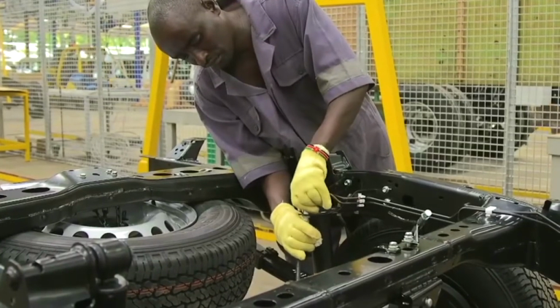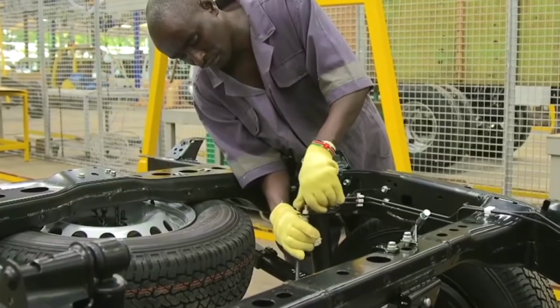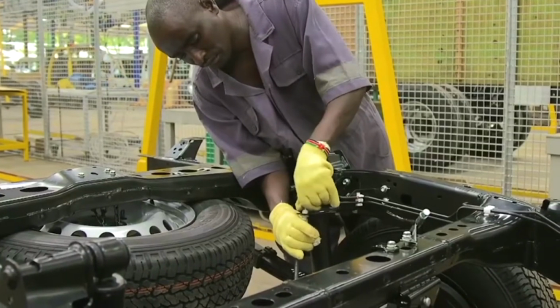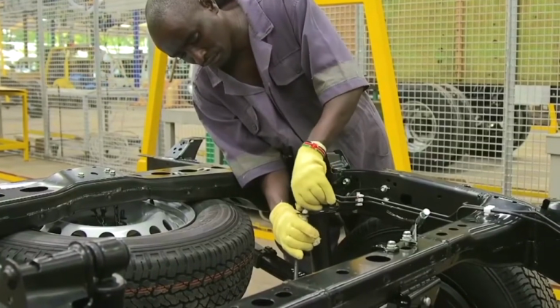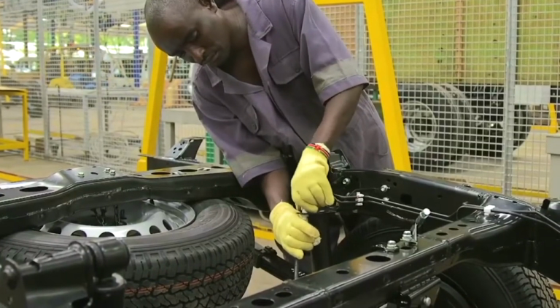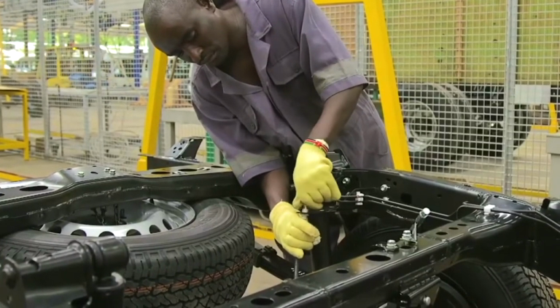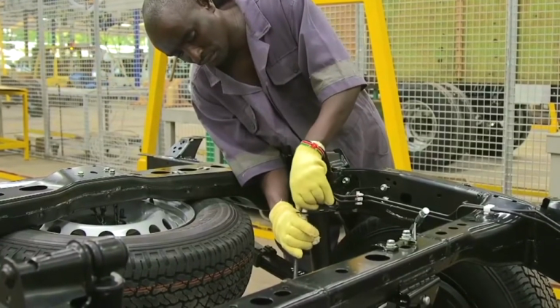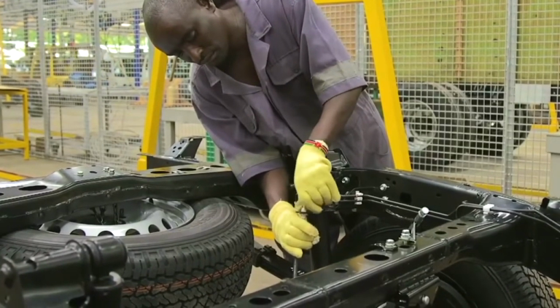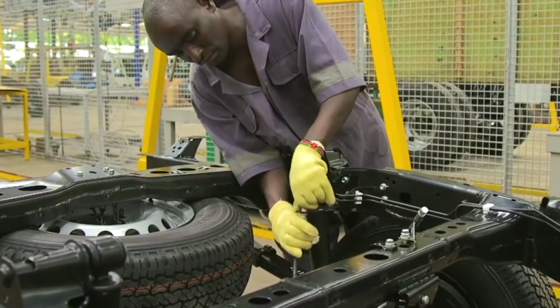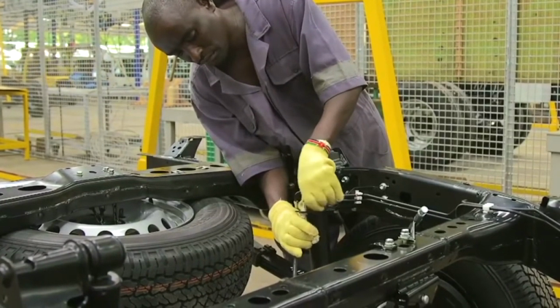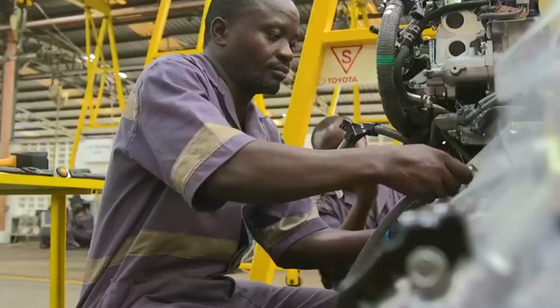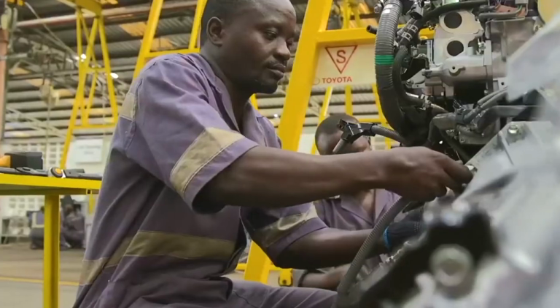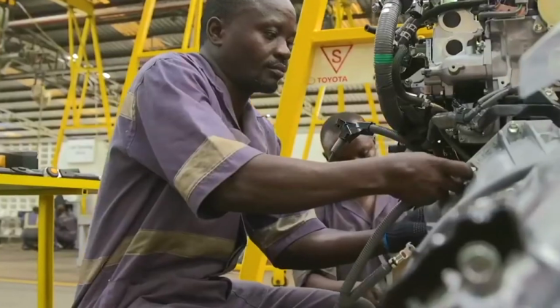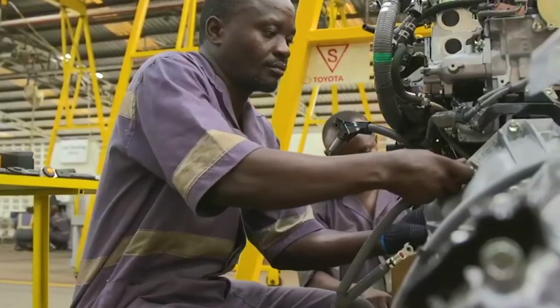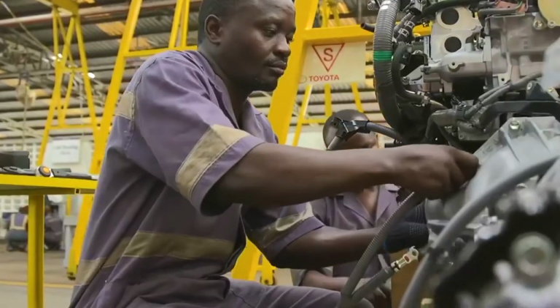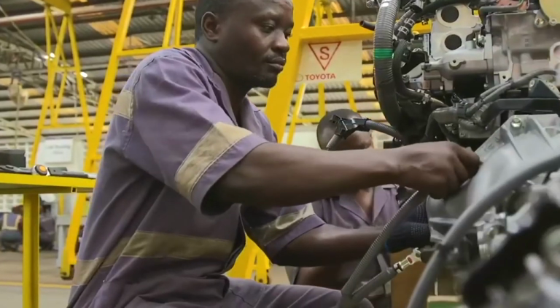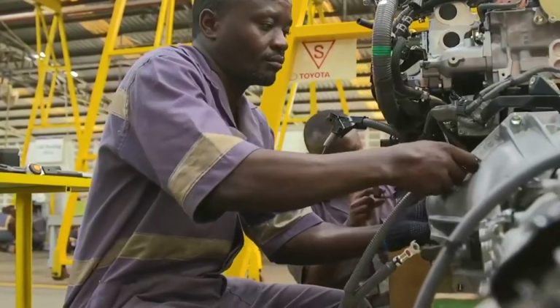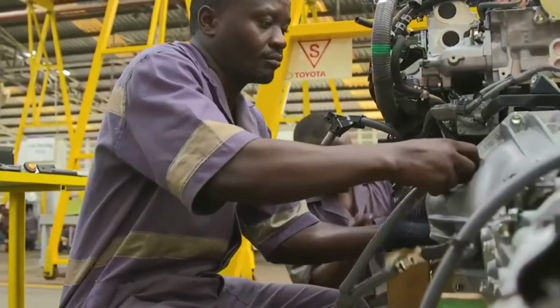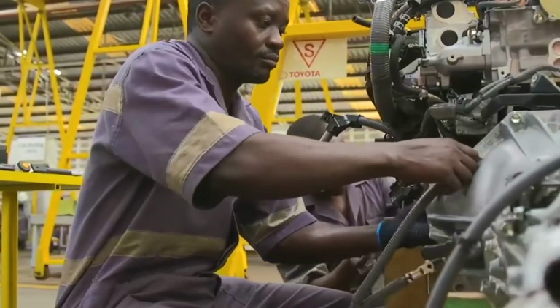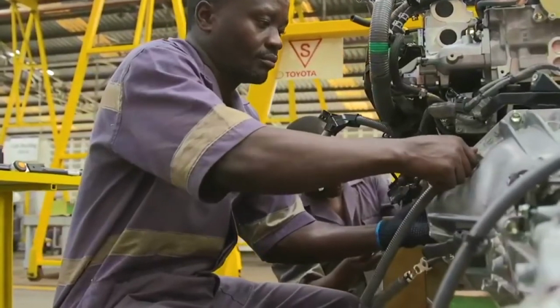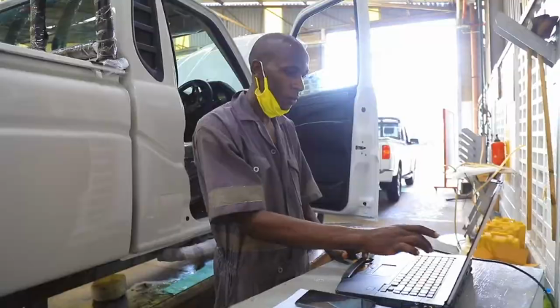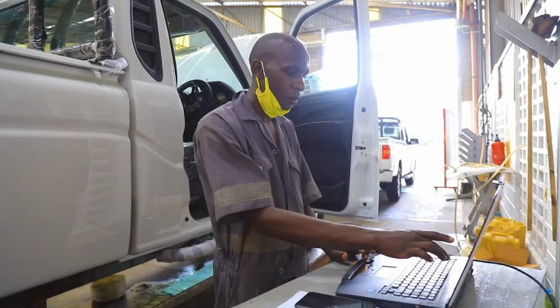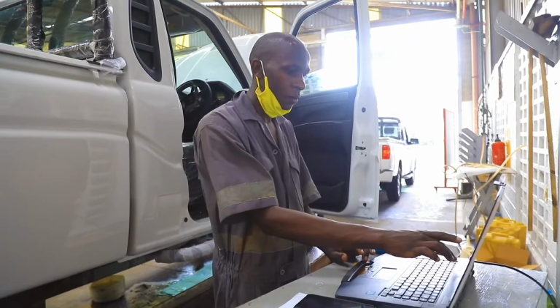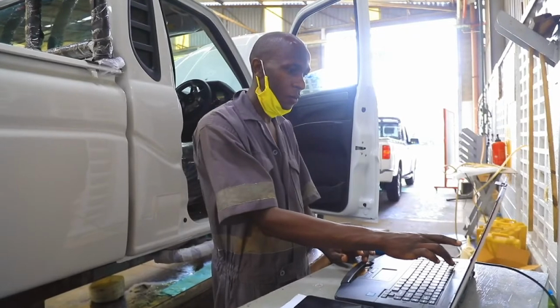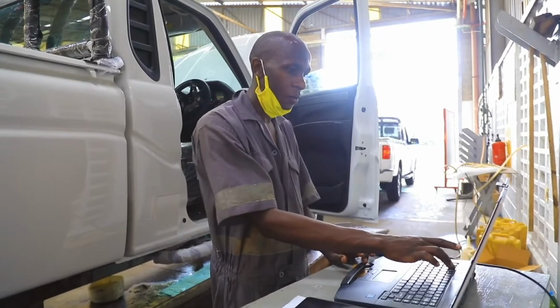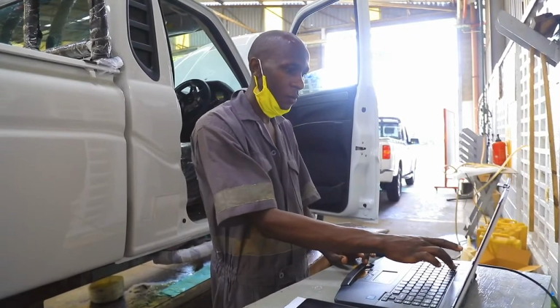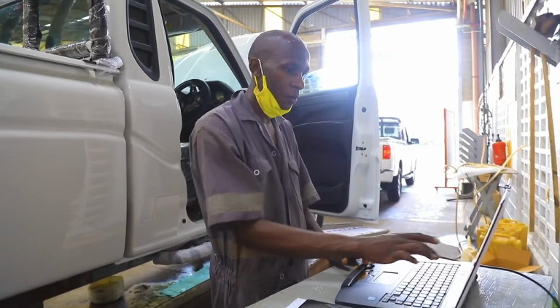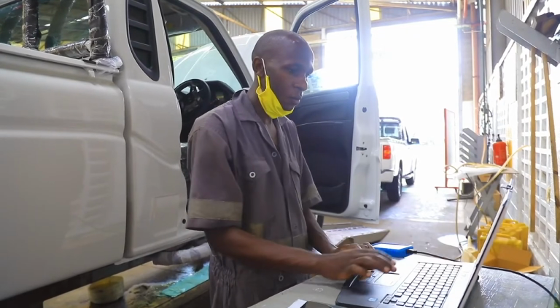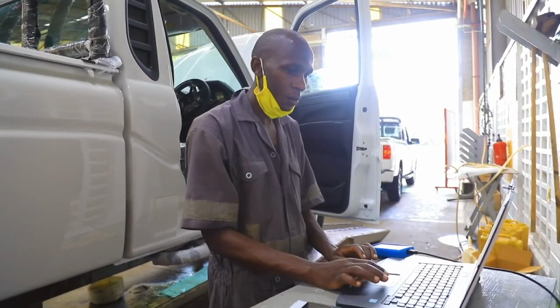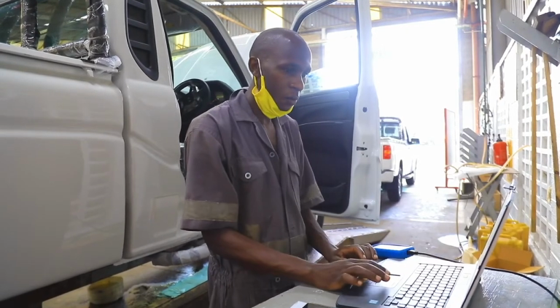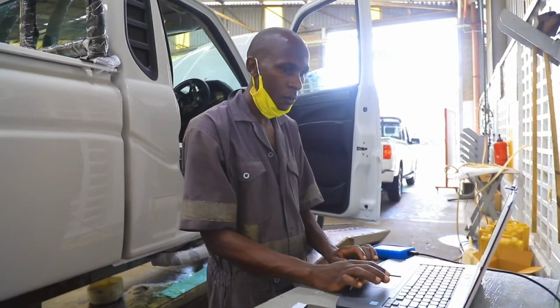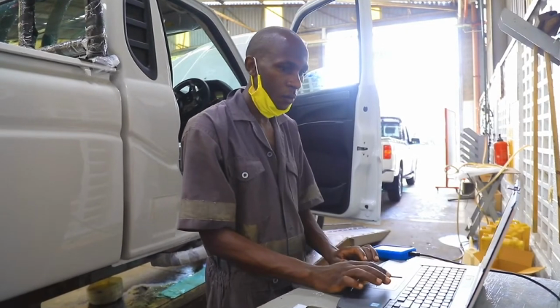After marrying the chassis and cabin, we do the final assembly fitting and diagnosis, then take the vehicle to end-of-line testing.